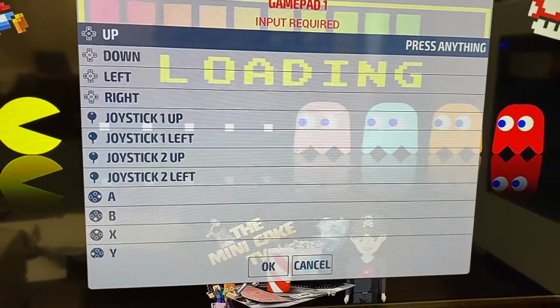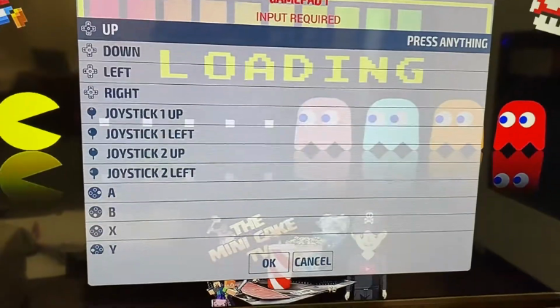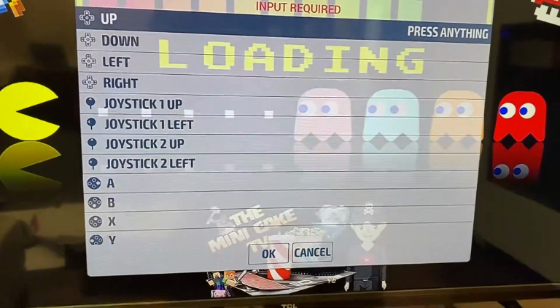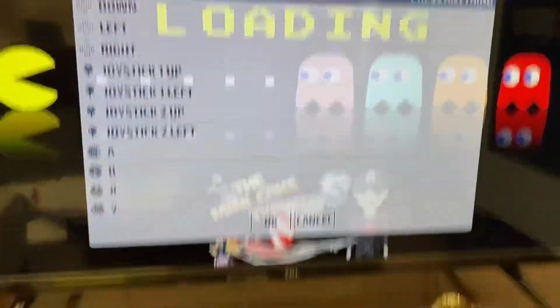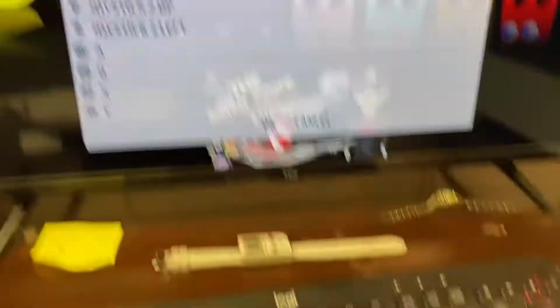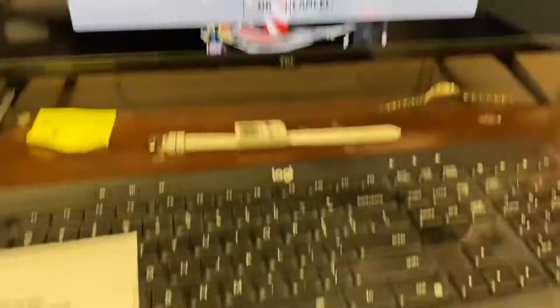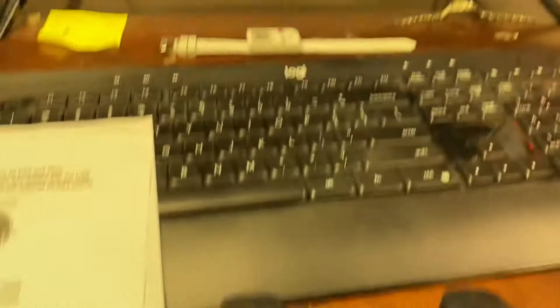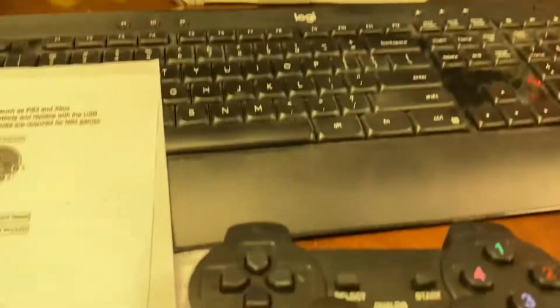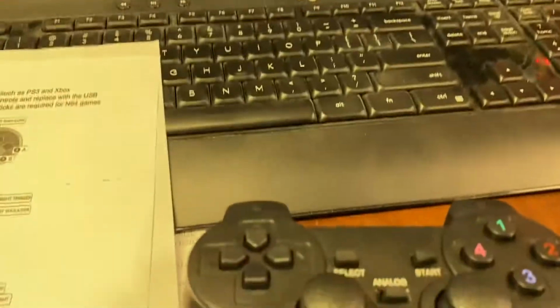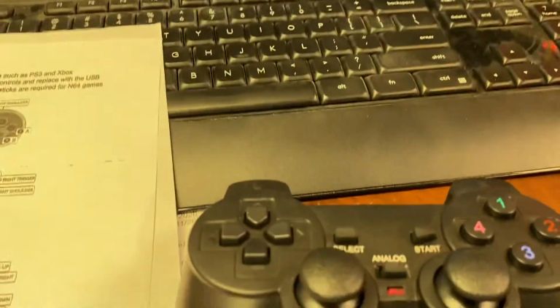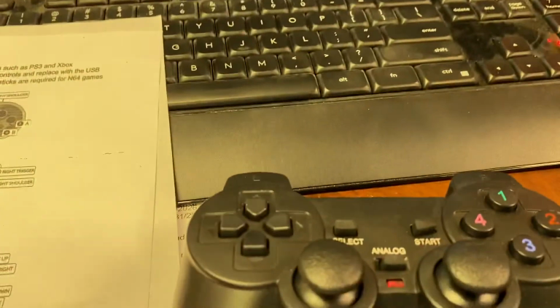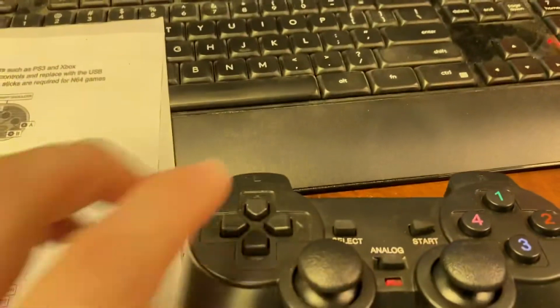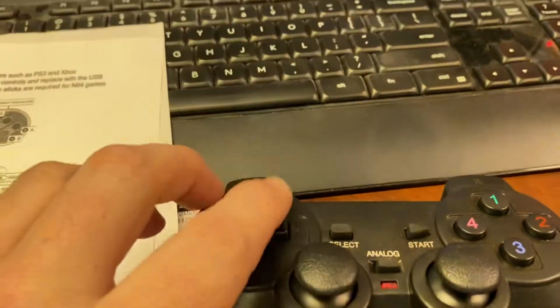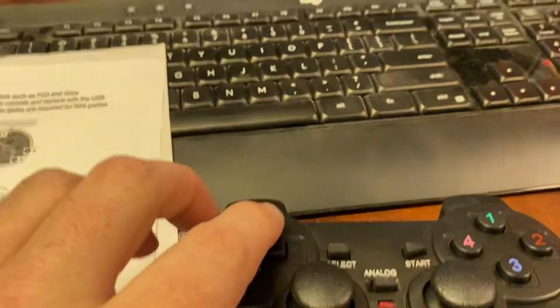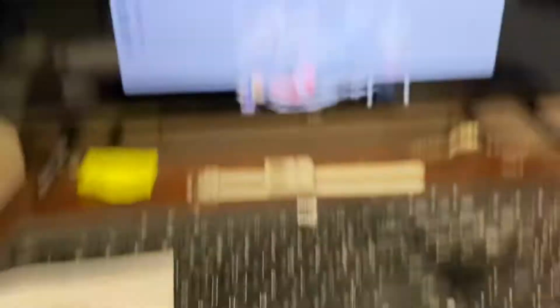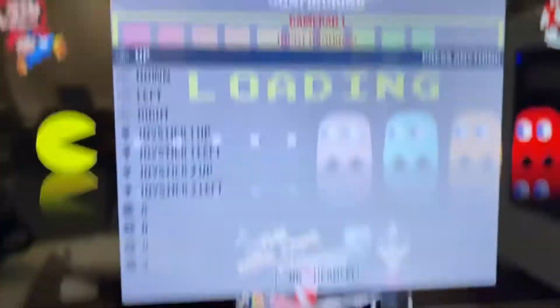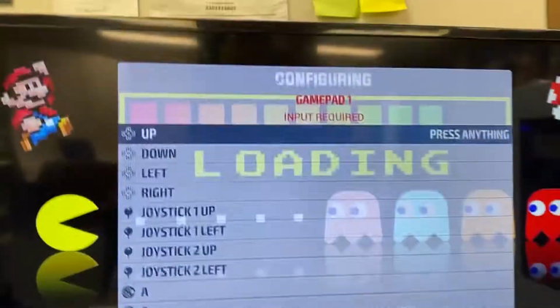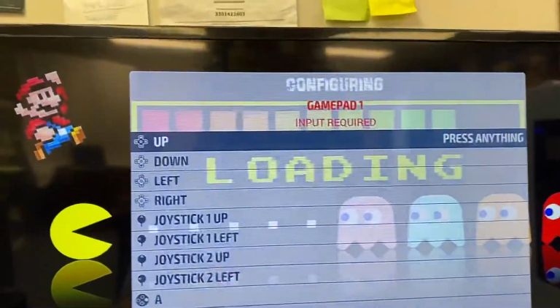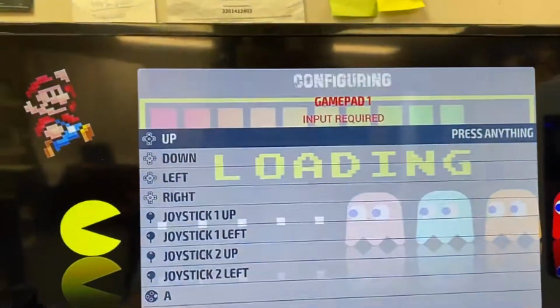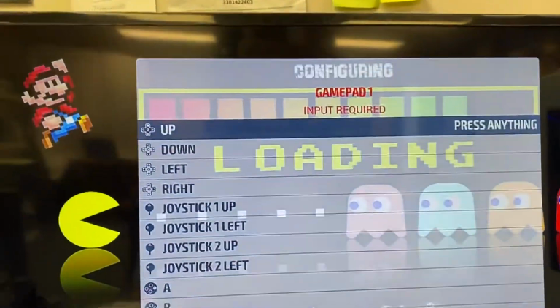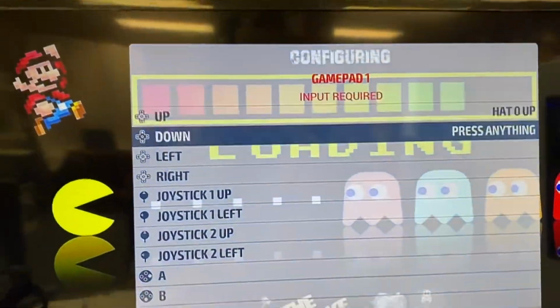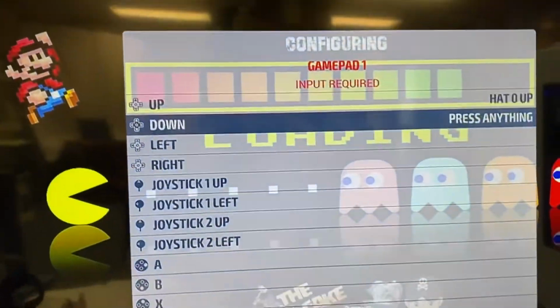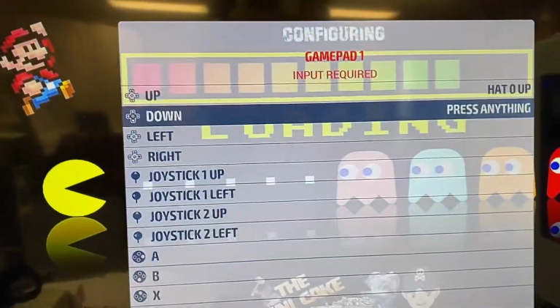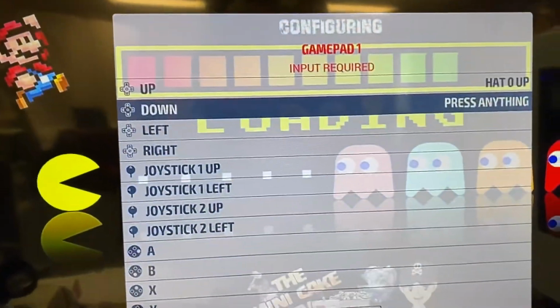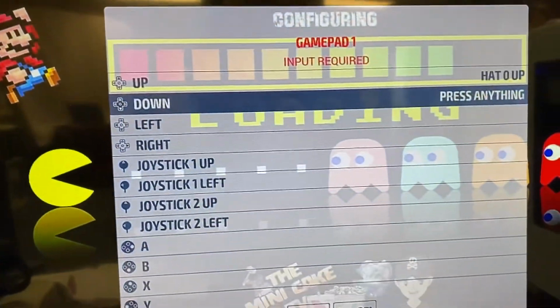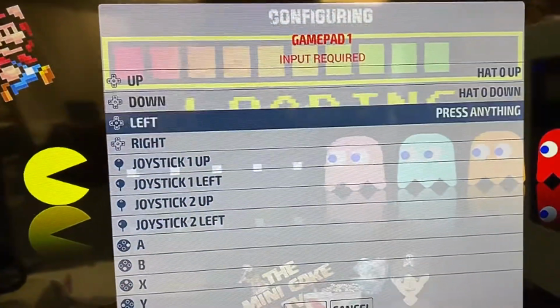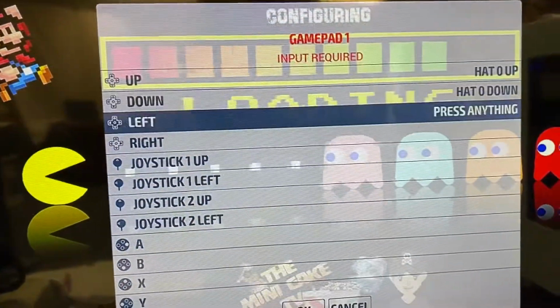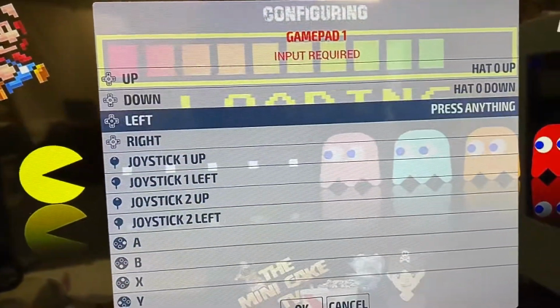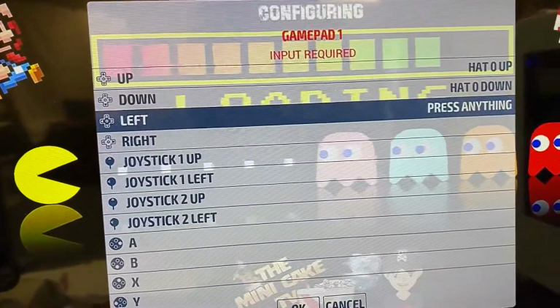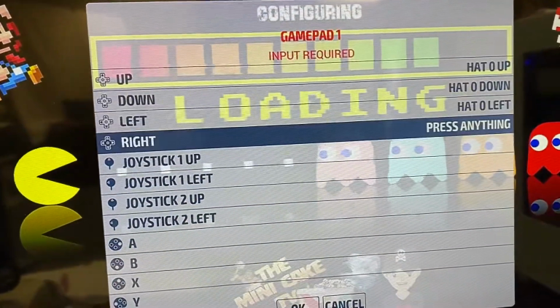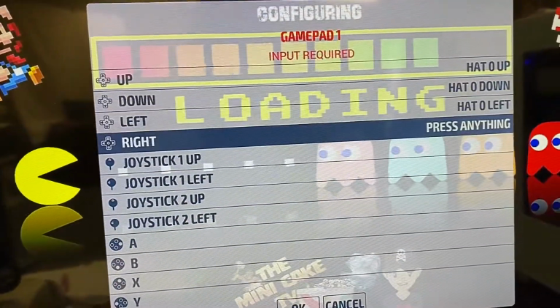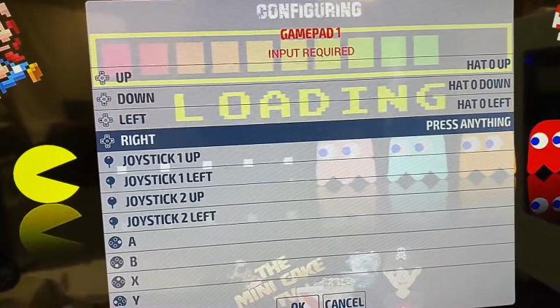And now we're going to the D-pad: up, down, left, right.